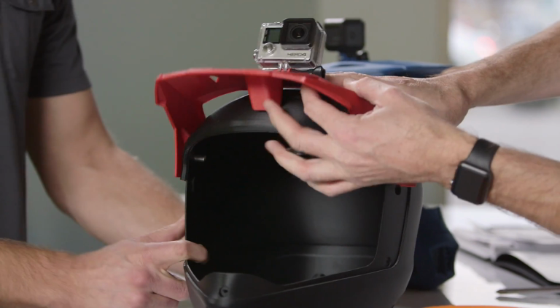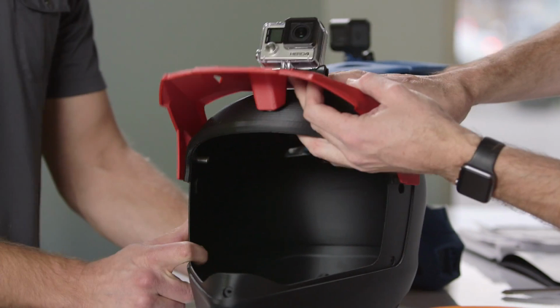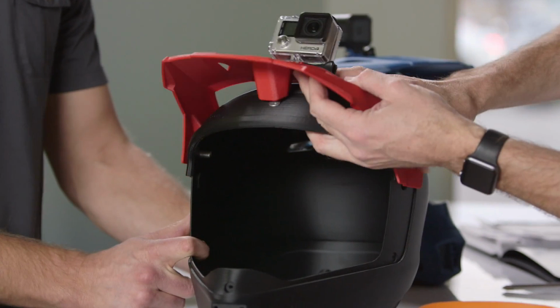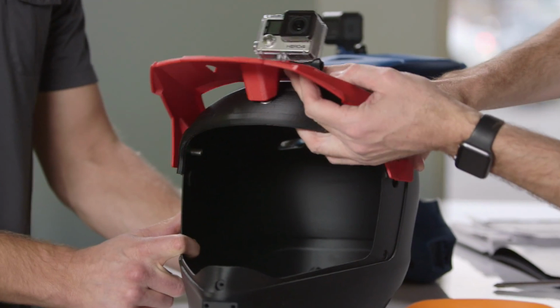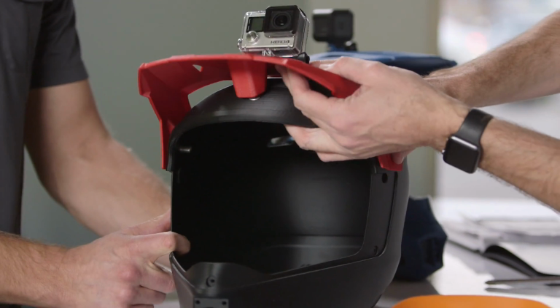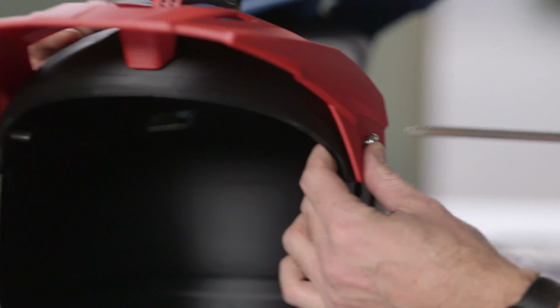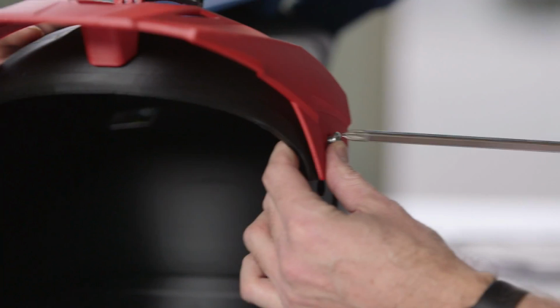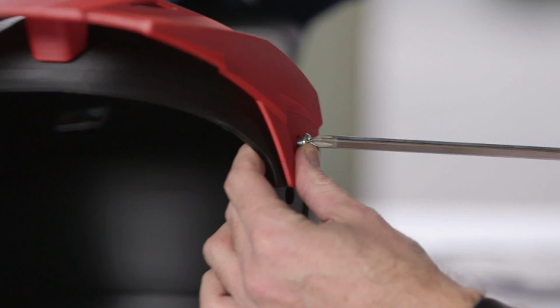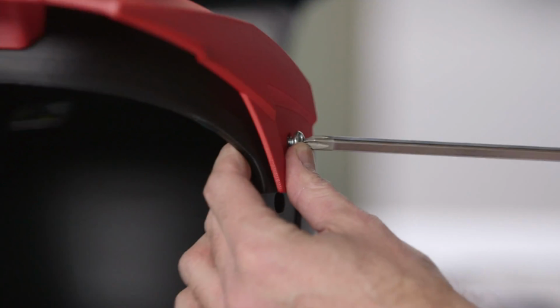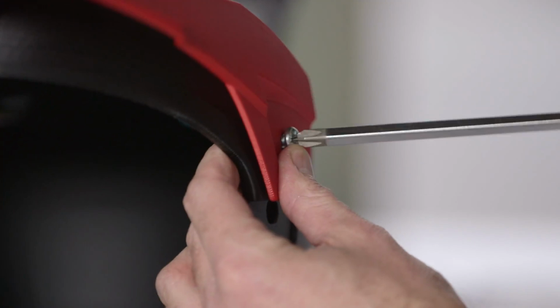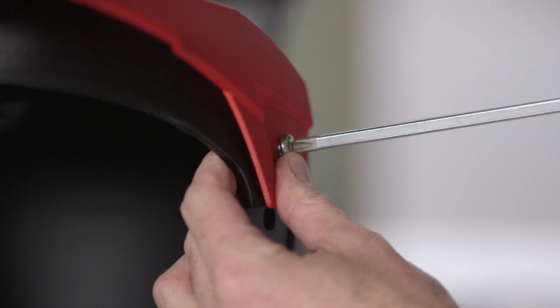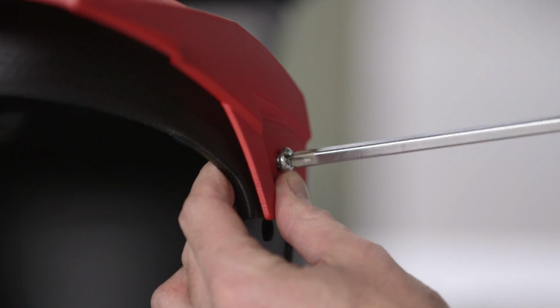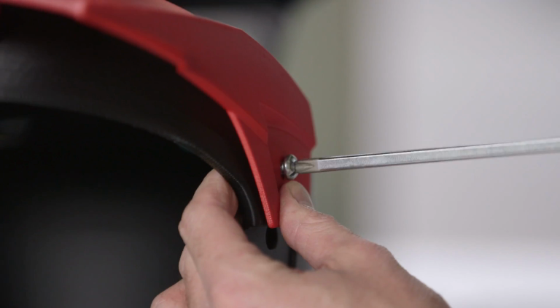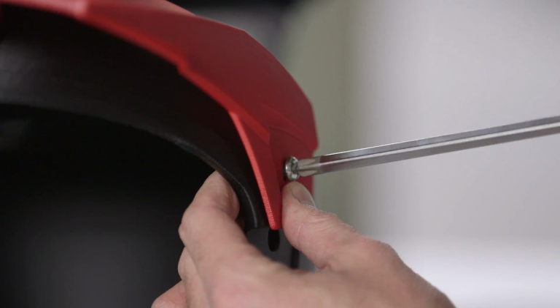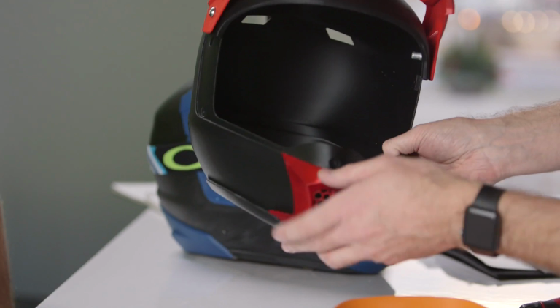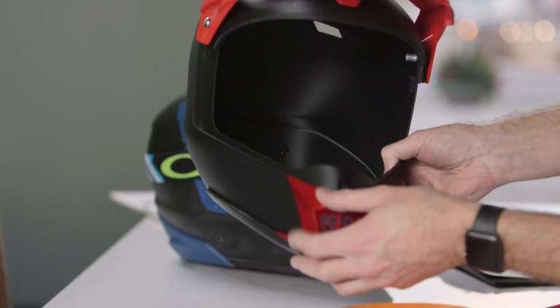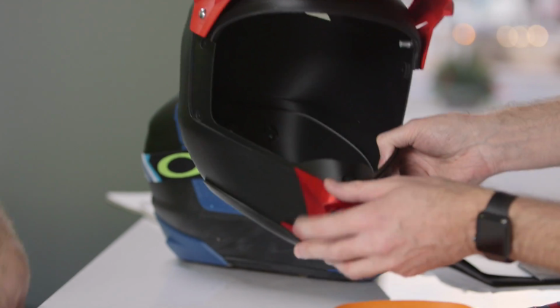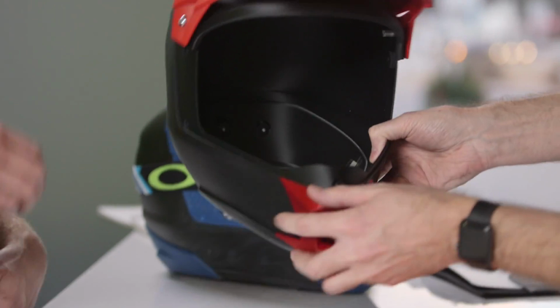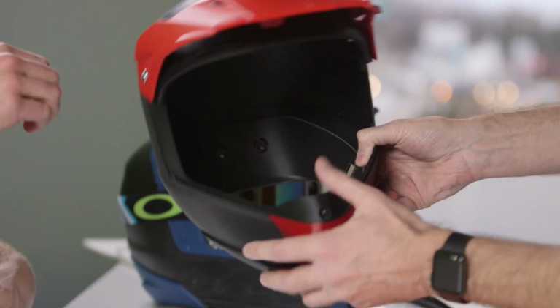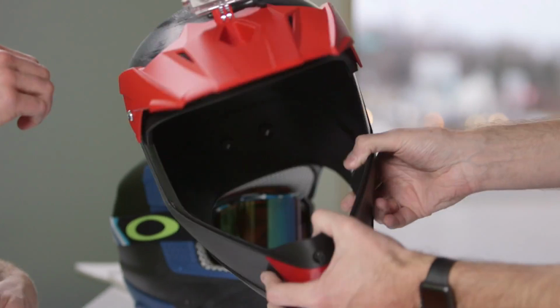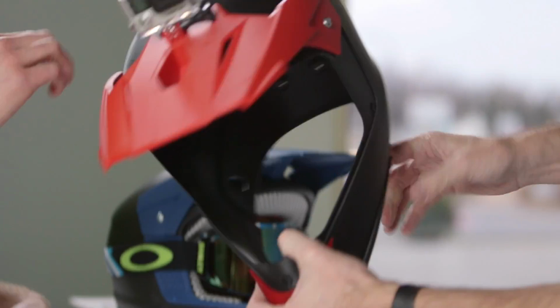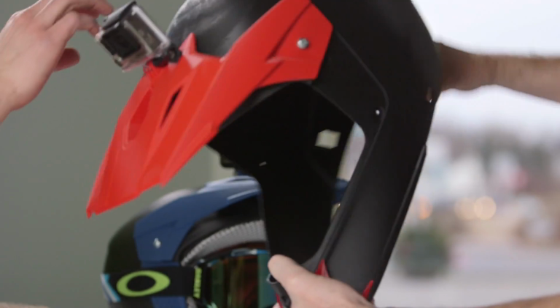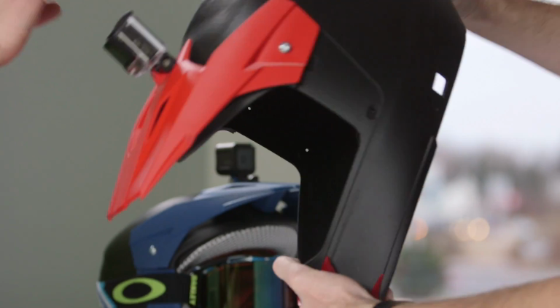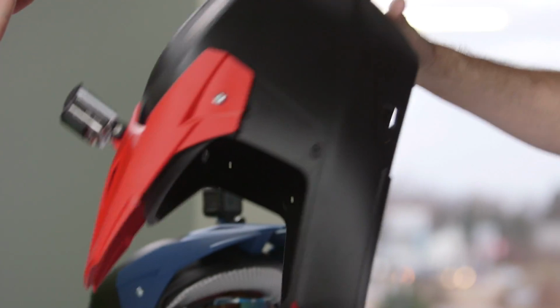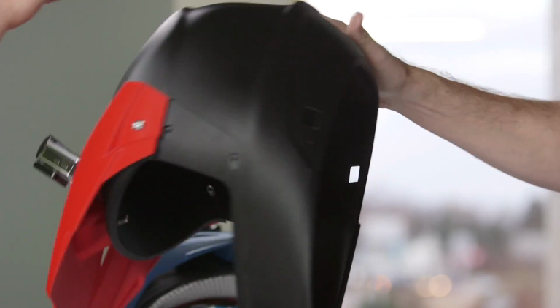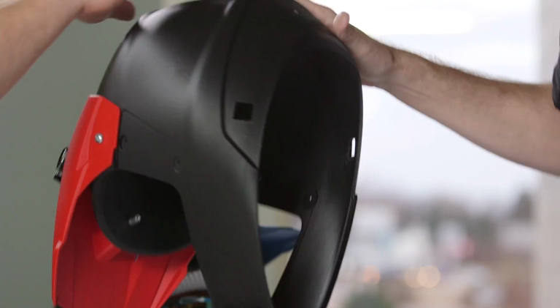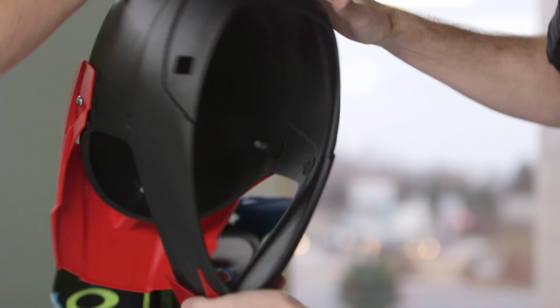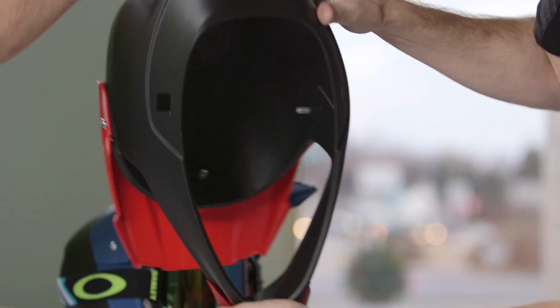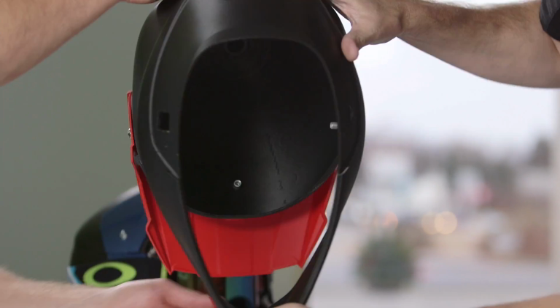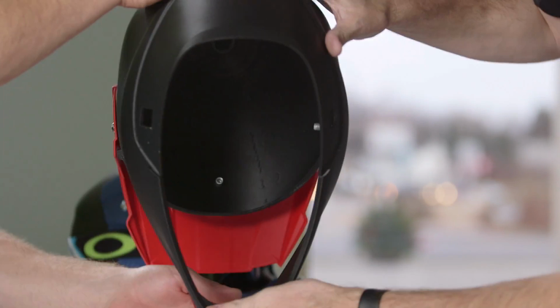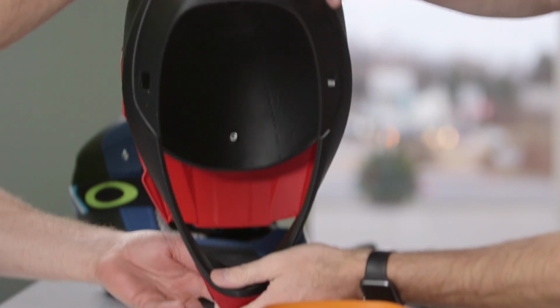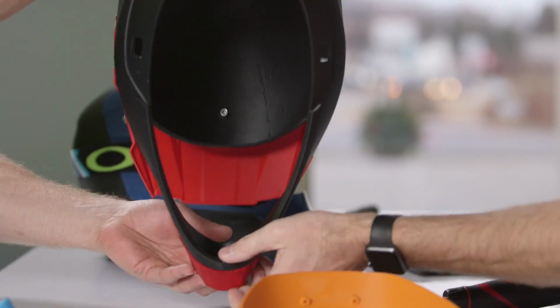We're using these parts as functional prototypes. Being able to print in different materials is huge for us — it's going to give us a better feeling of how the part's going to act.